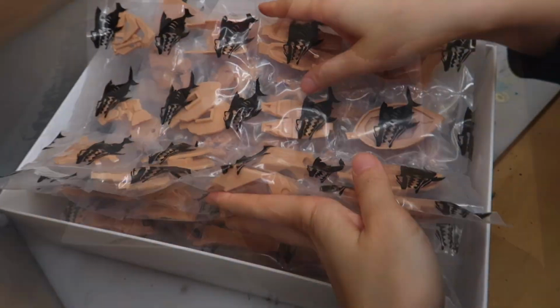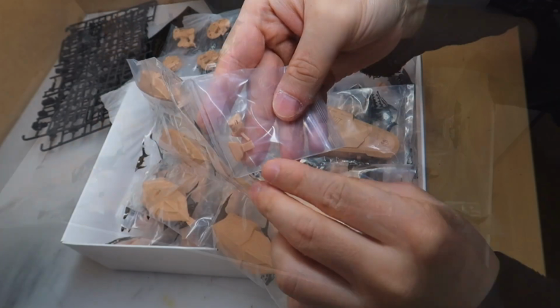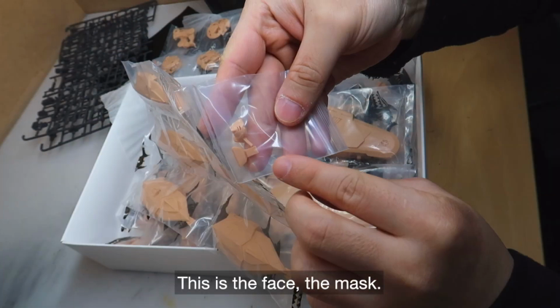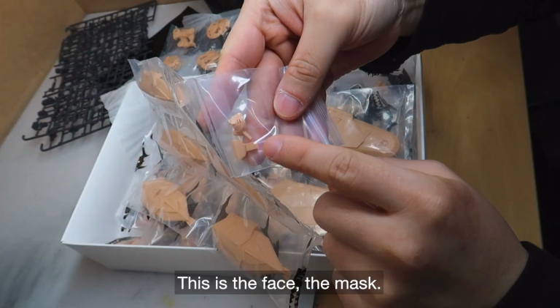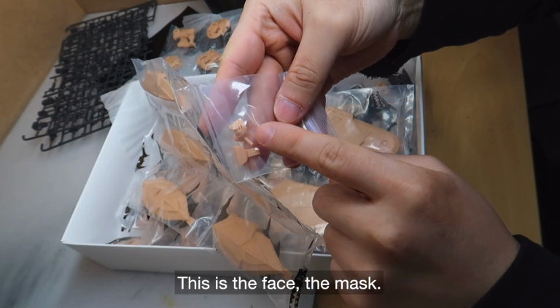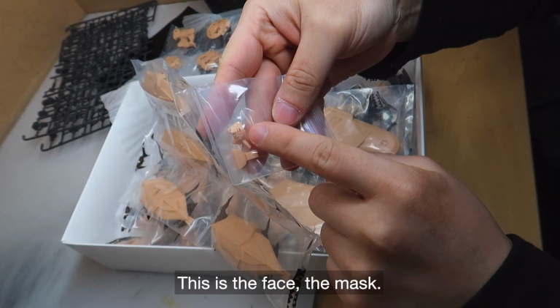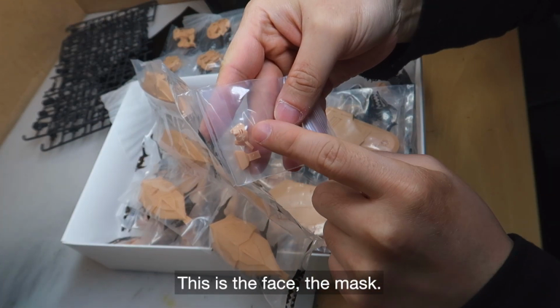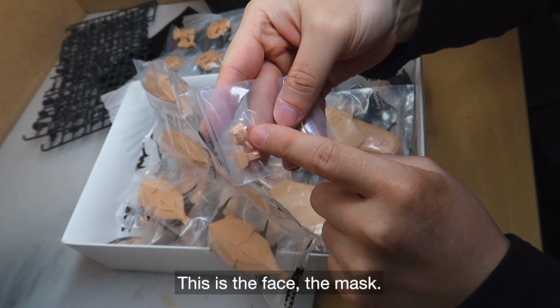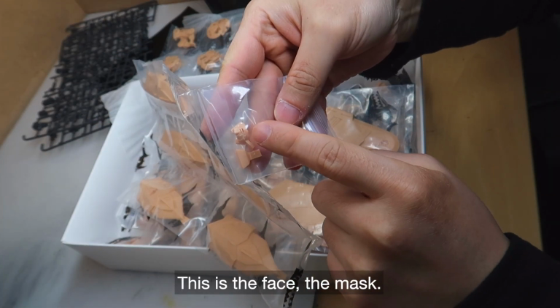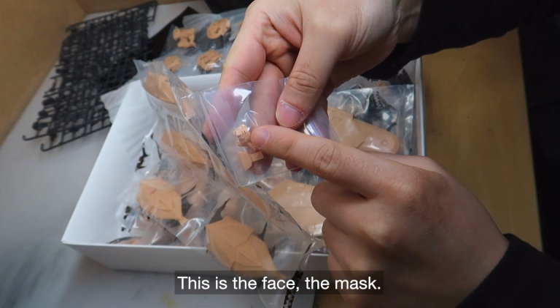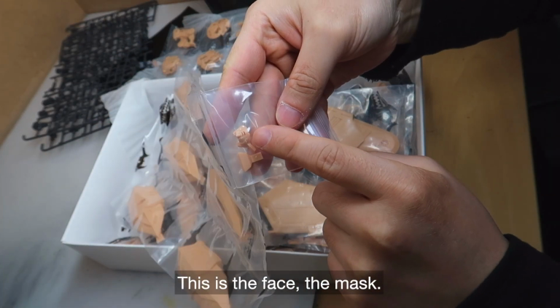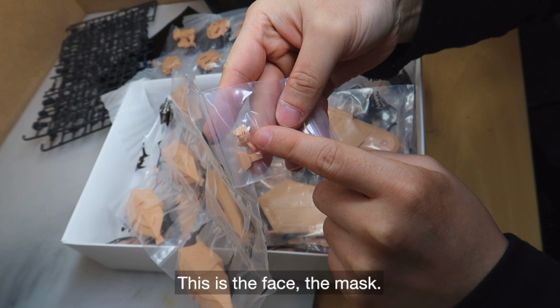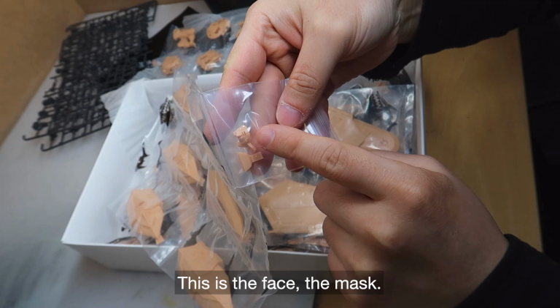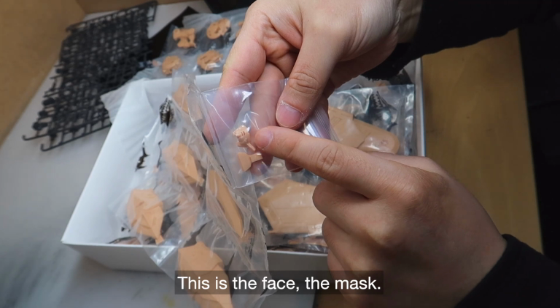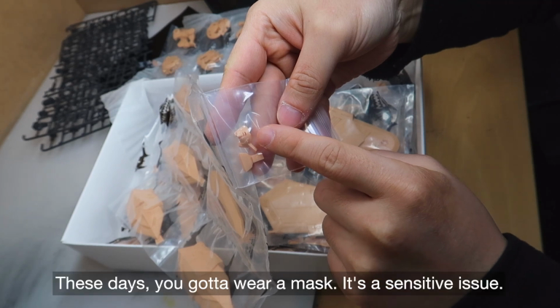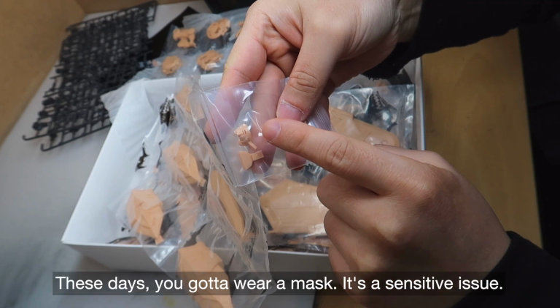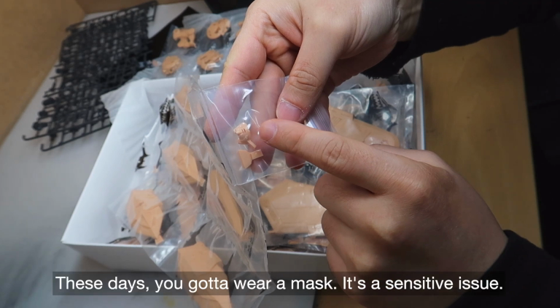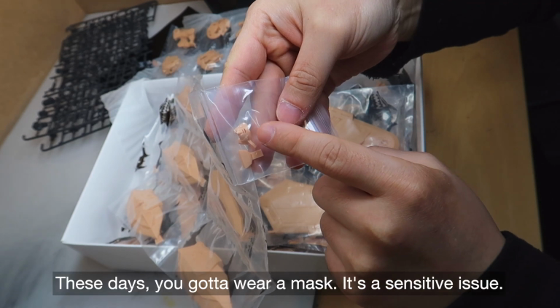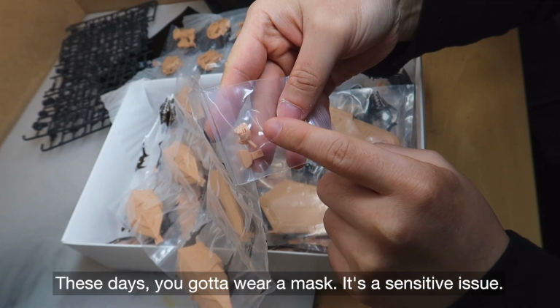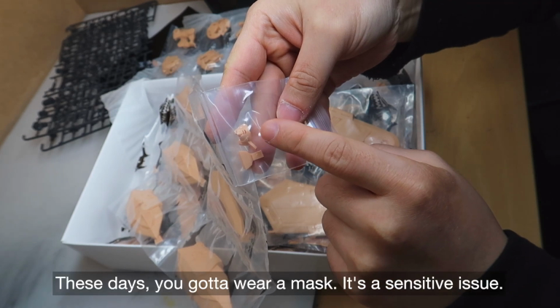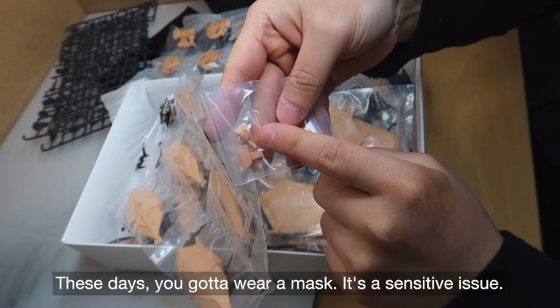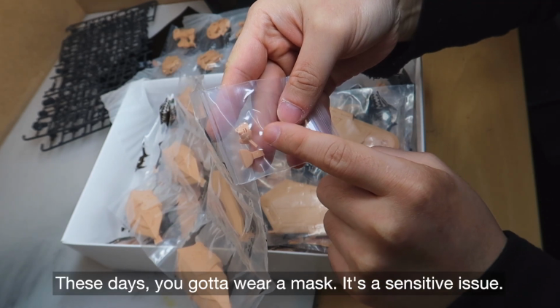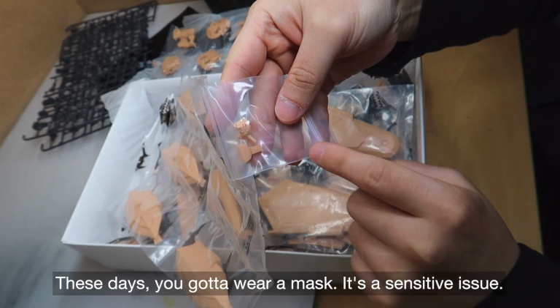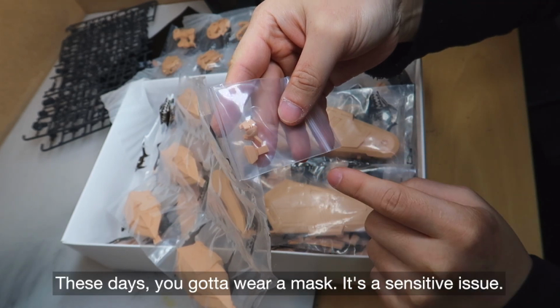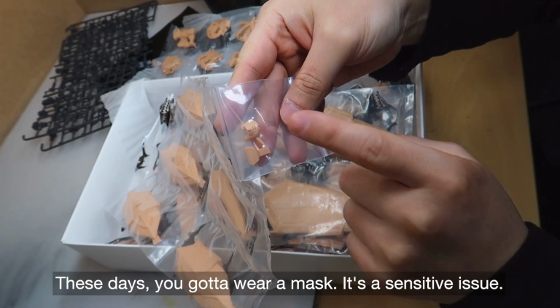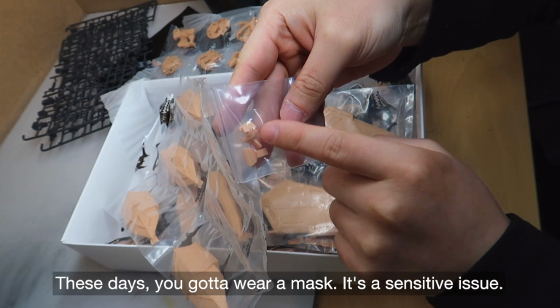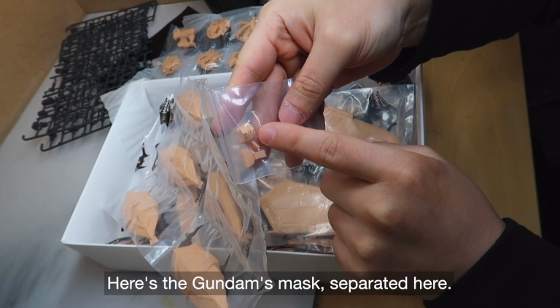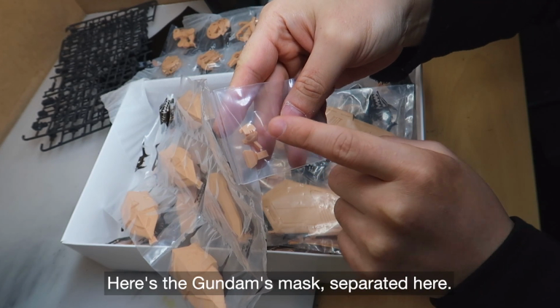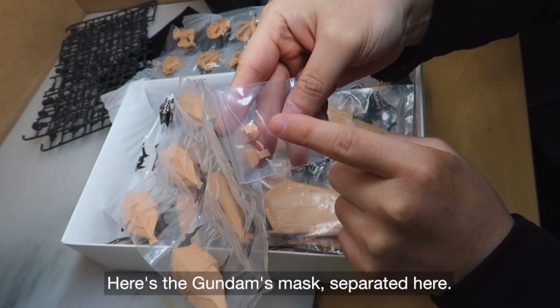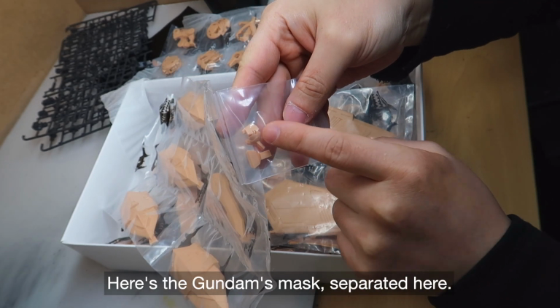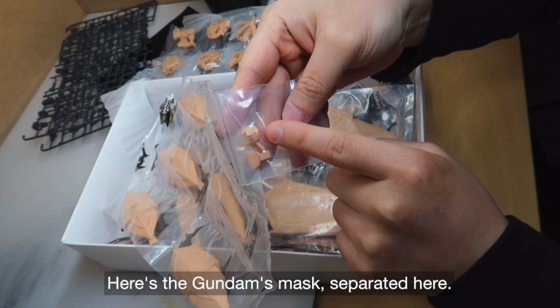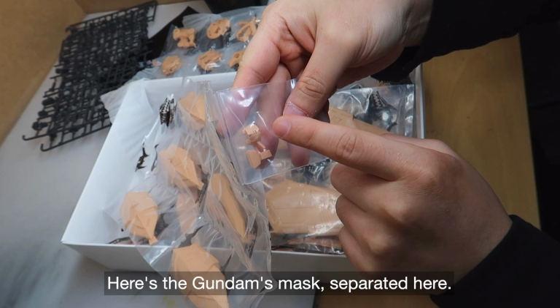Here you can see this is the face mask. You have to wear a mask while working with resin — you have to wear a mask.